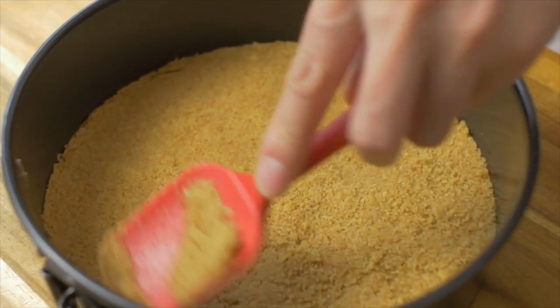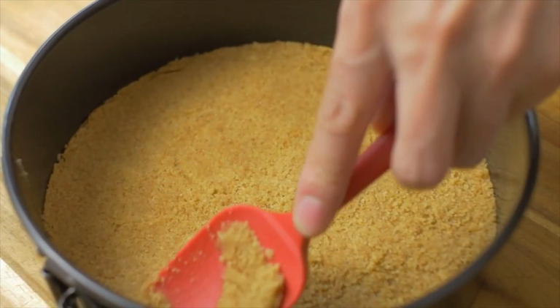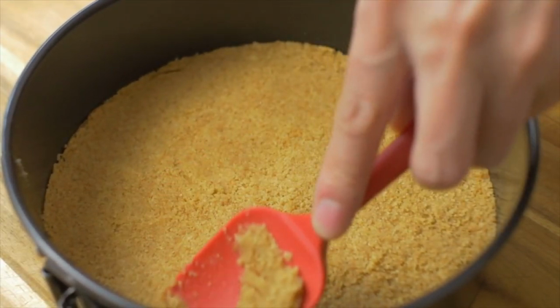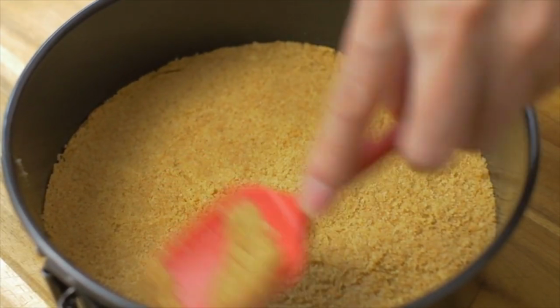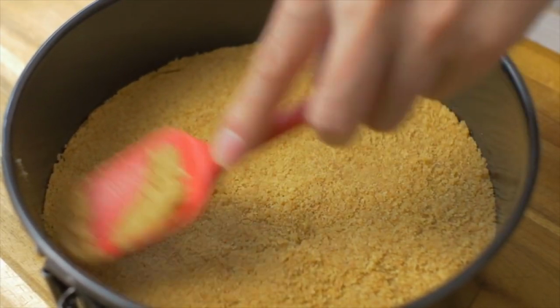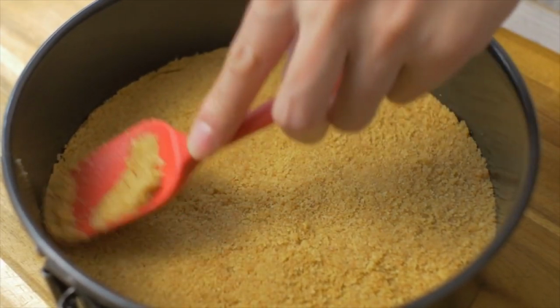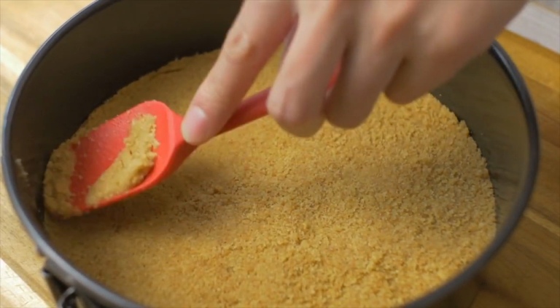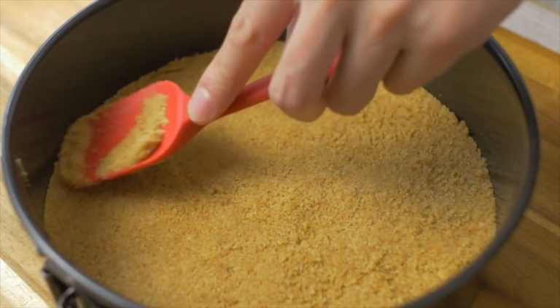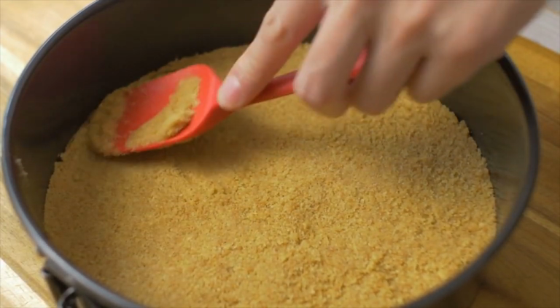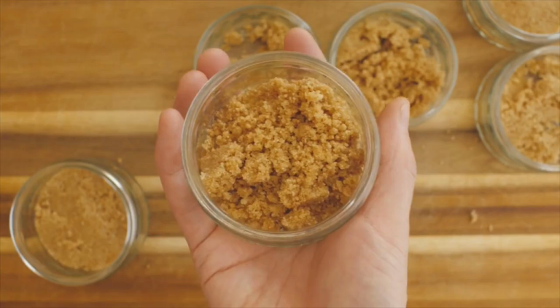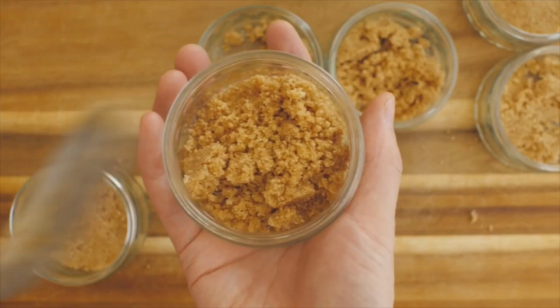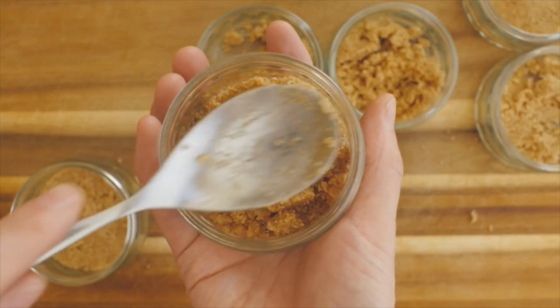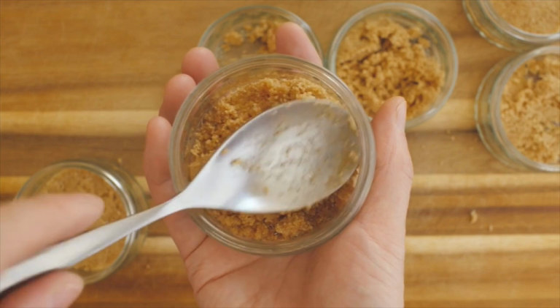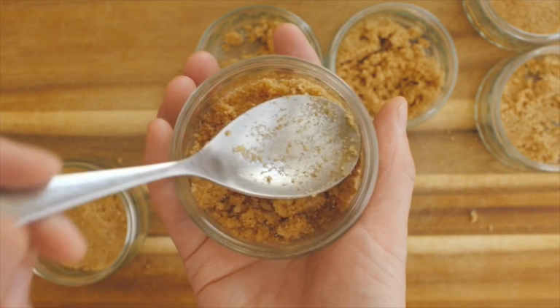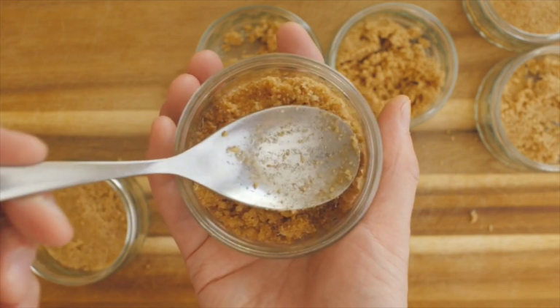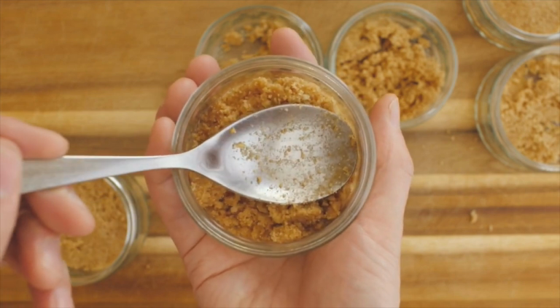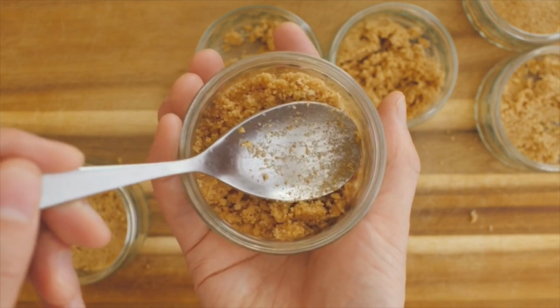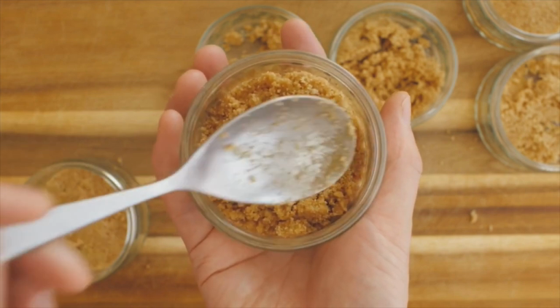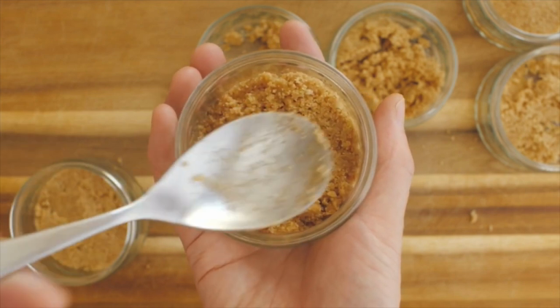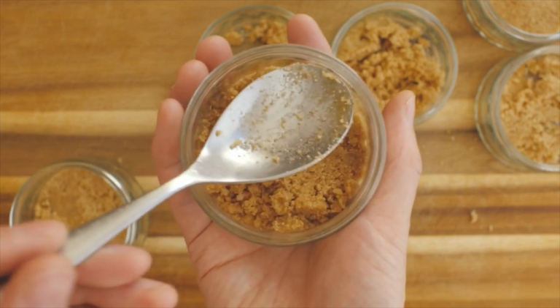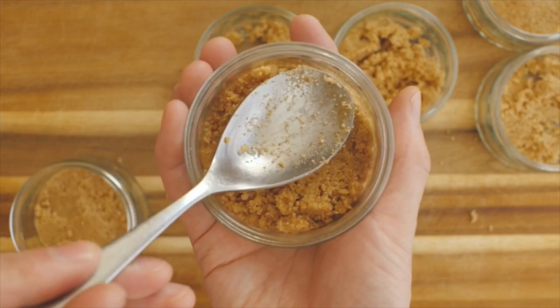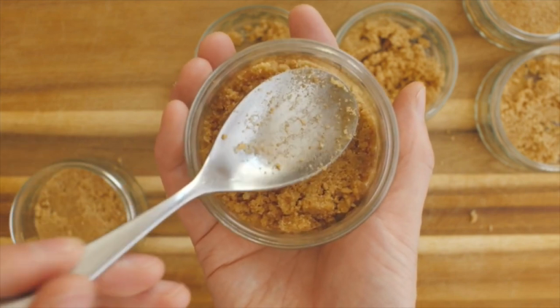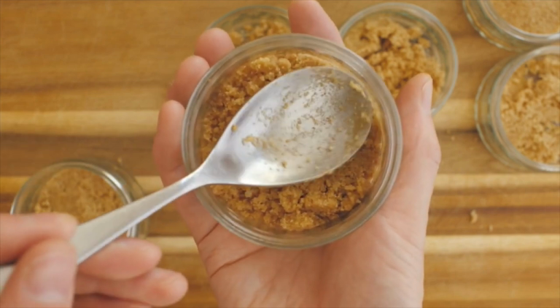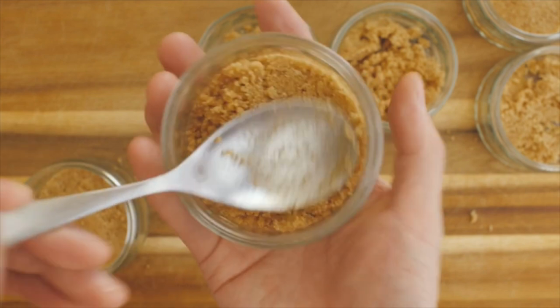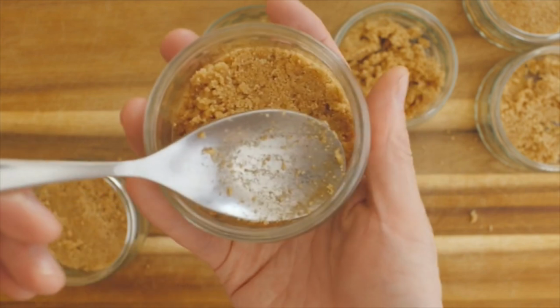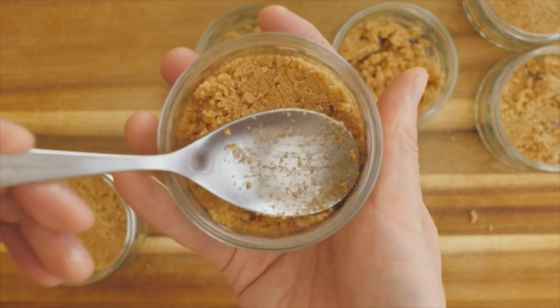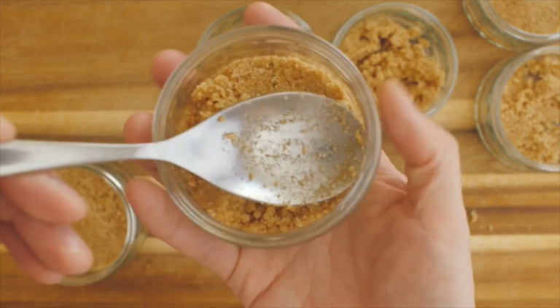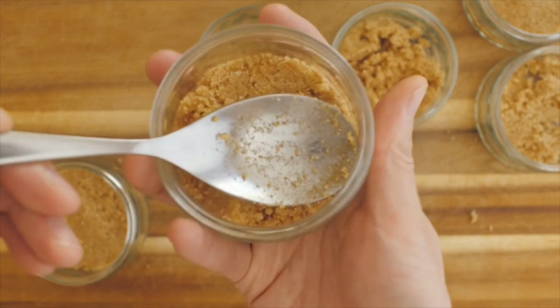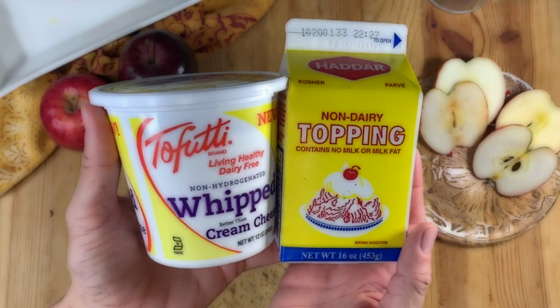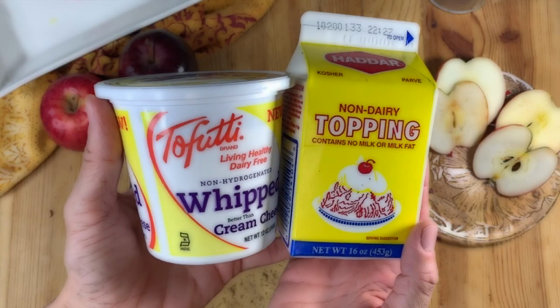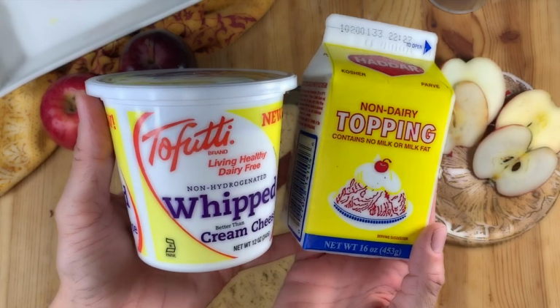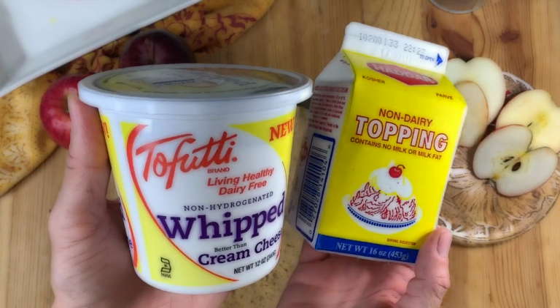Start spreading the crumbs at the bottom of your bakeware, then pack them more firmly. You can also do this in individual-size portions, like in these glass containers.